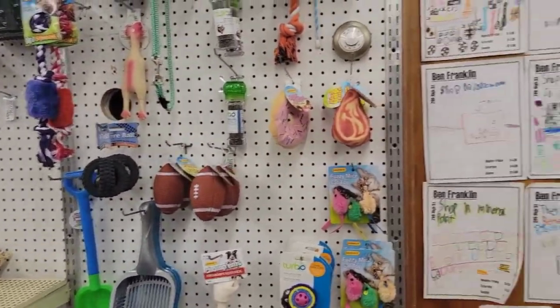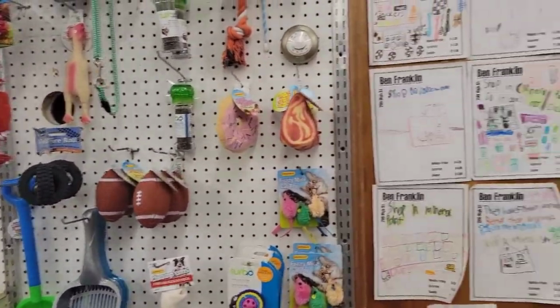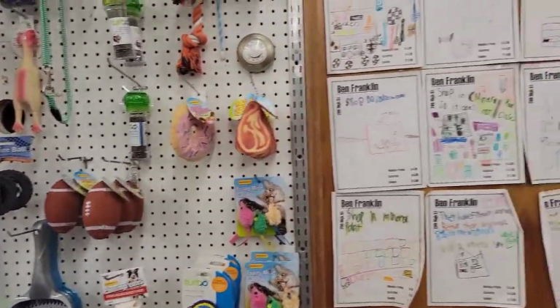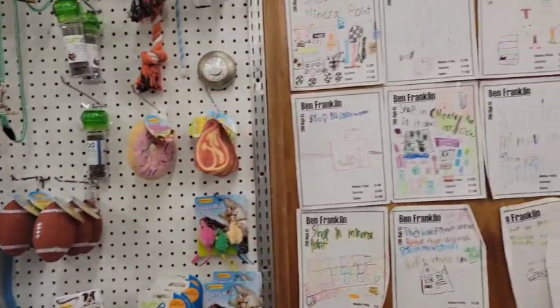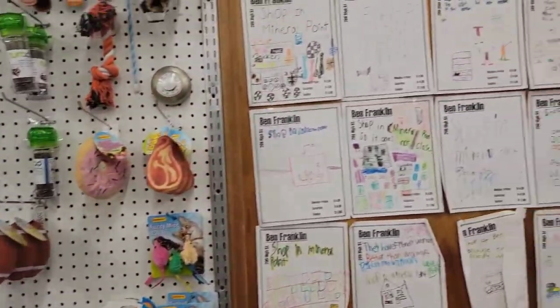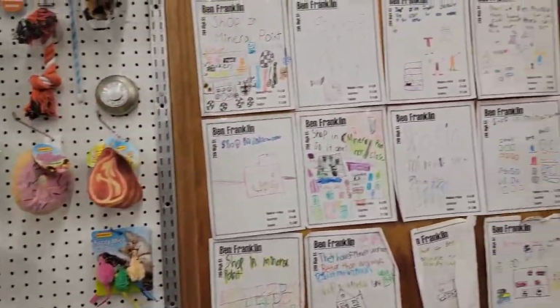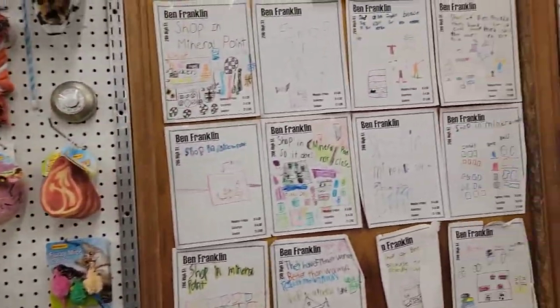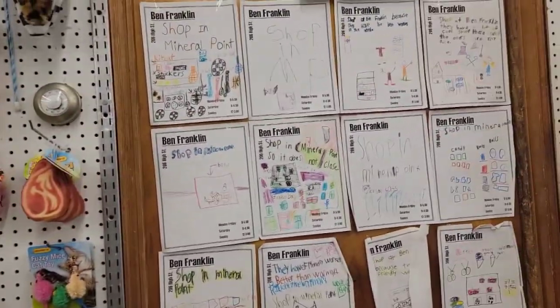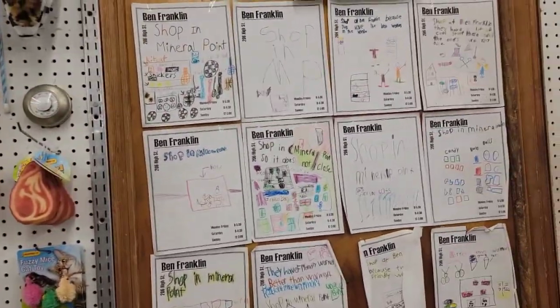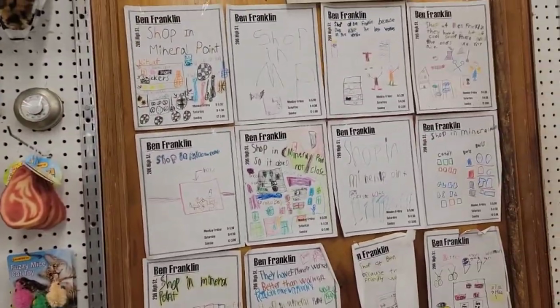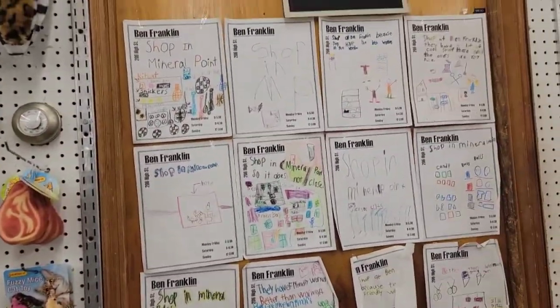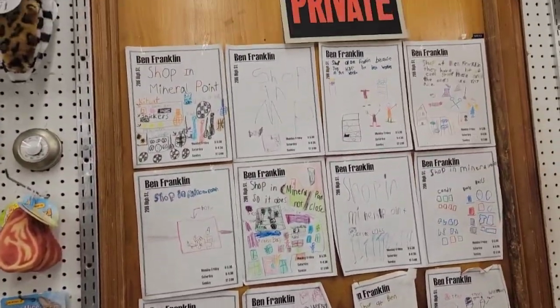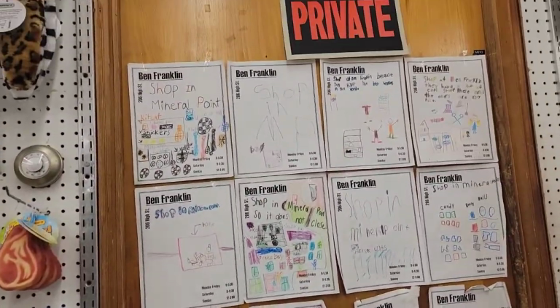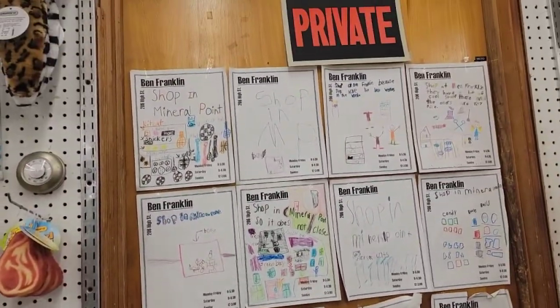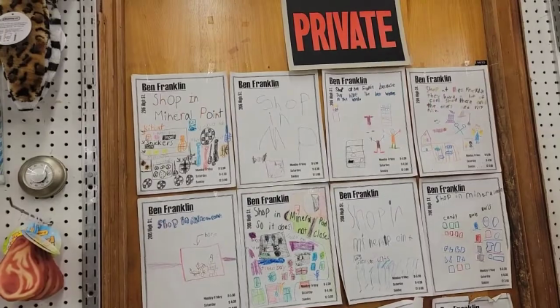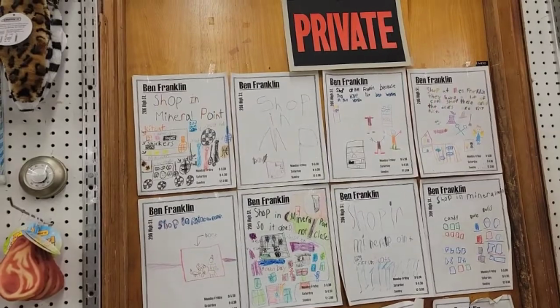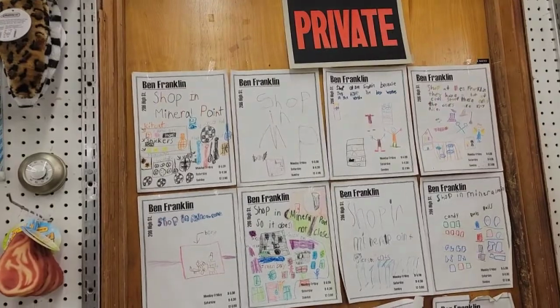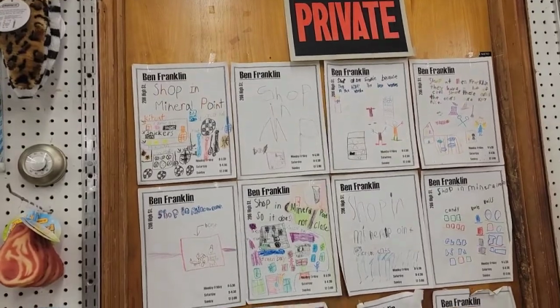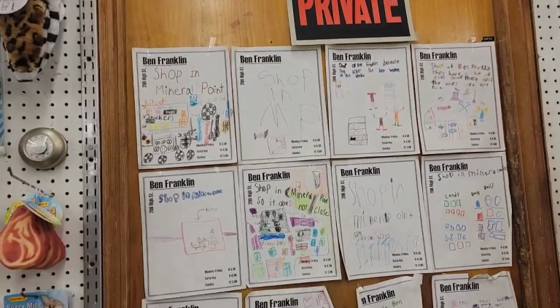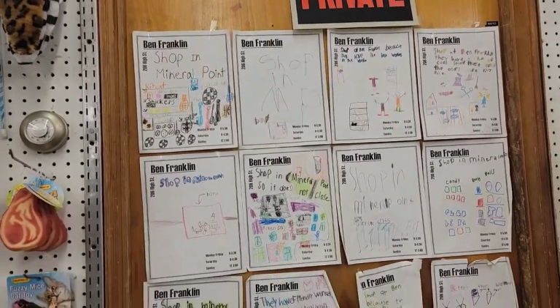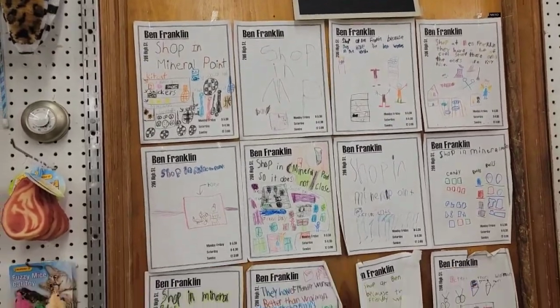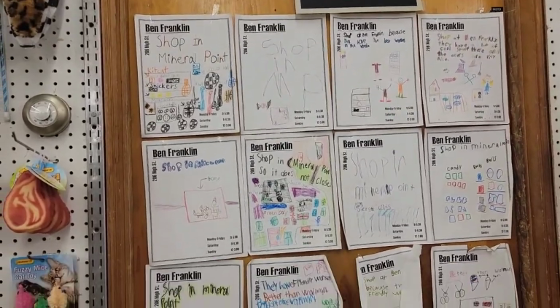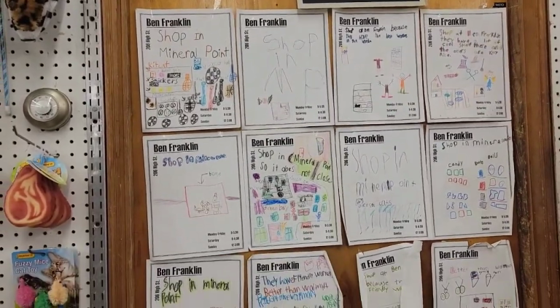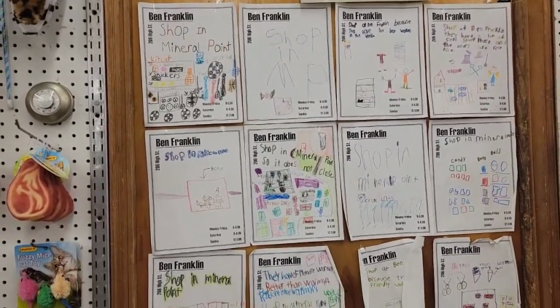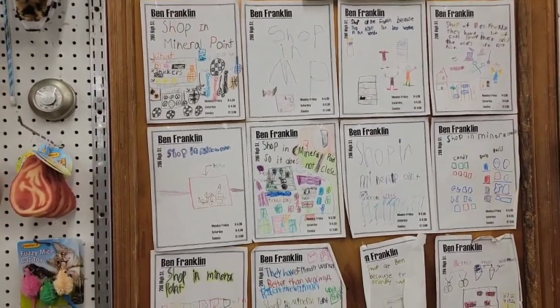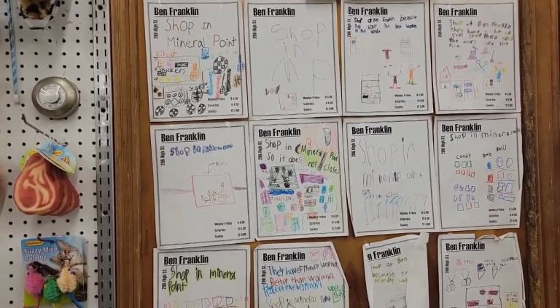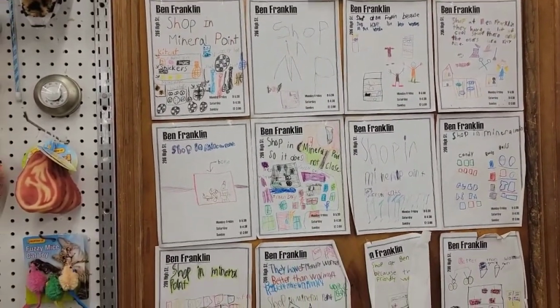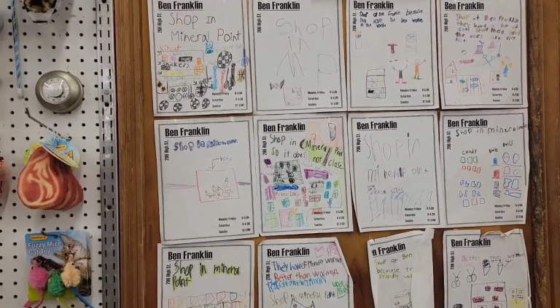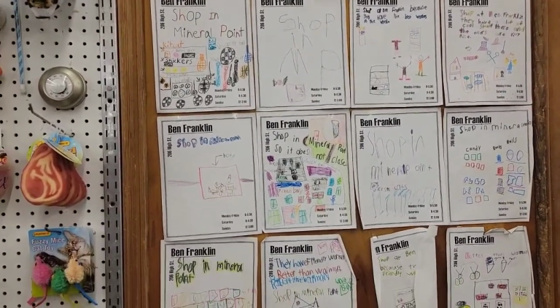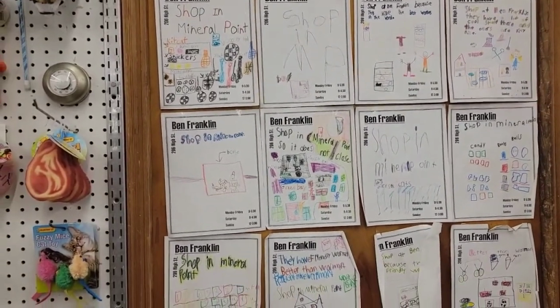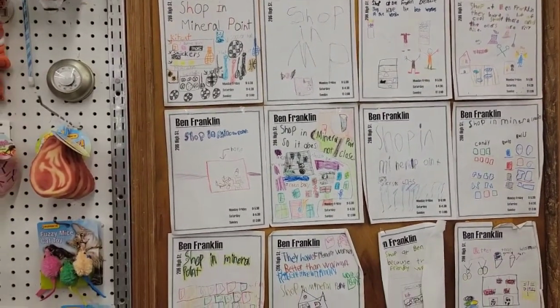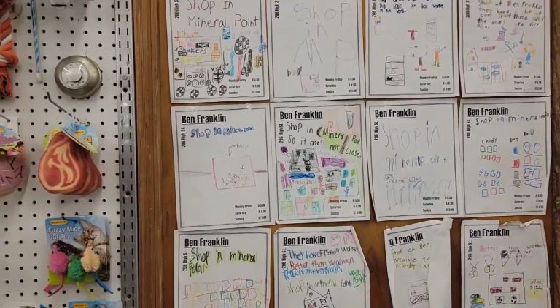And that looks like some of the artwork some of the kids have done. That's really neat.